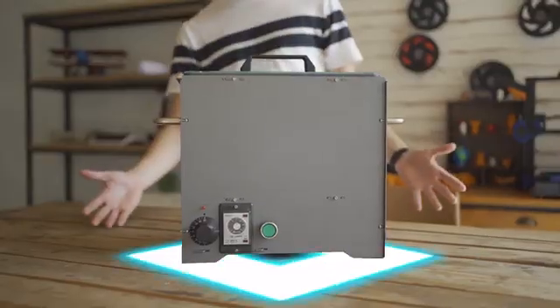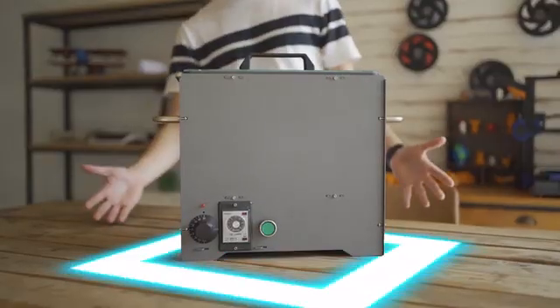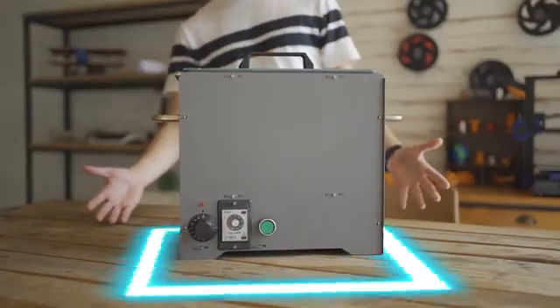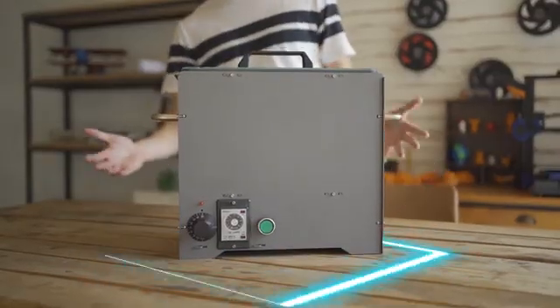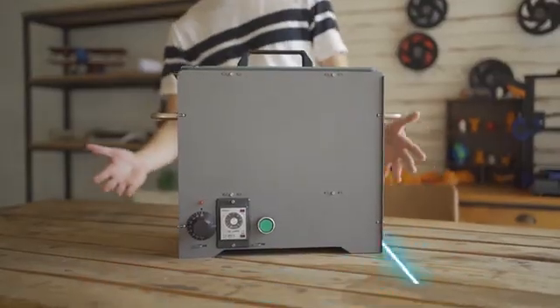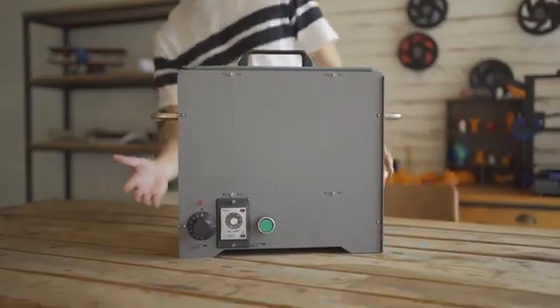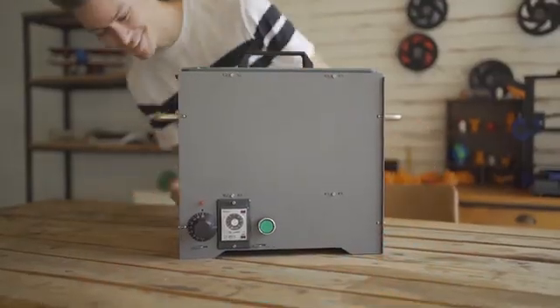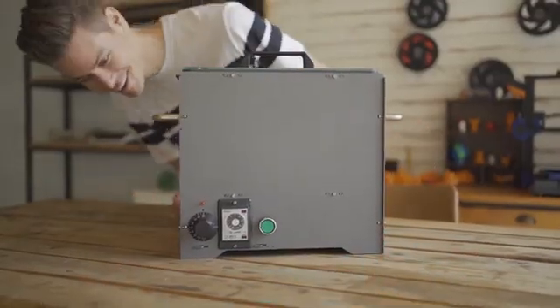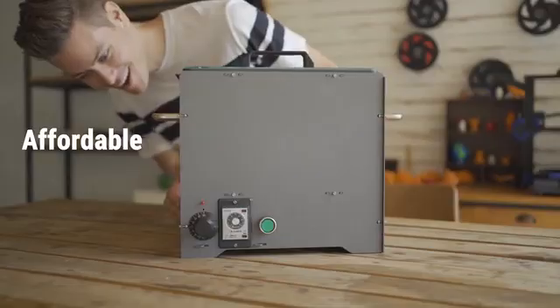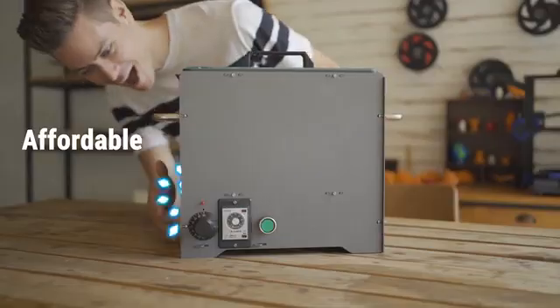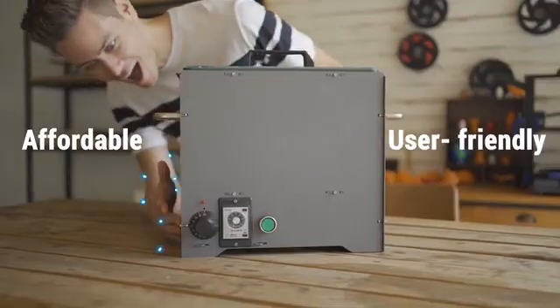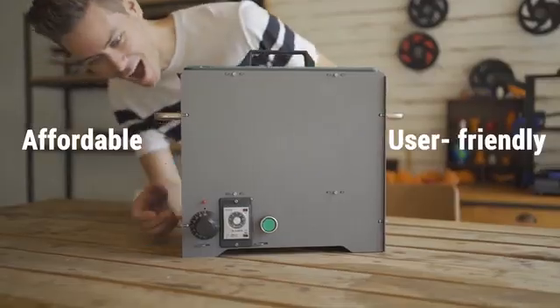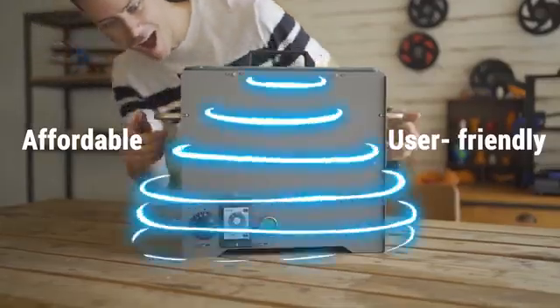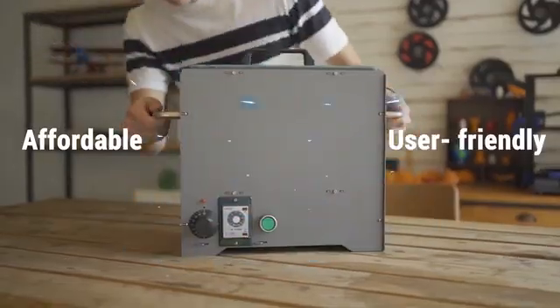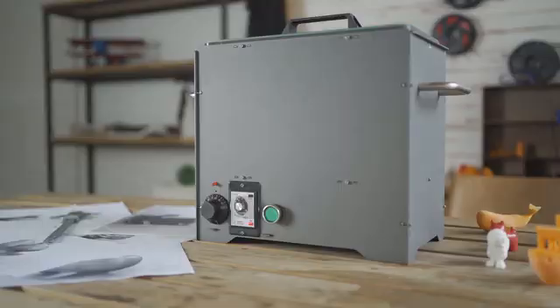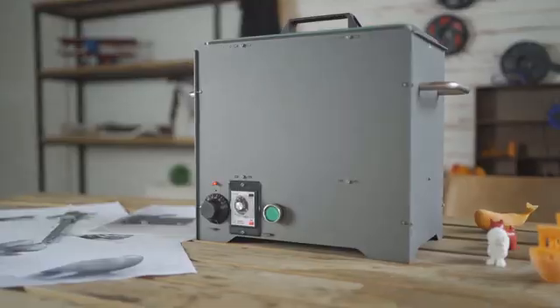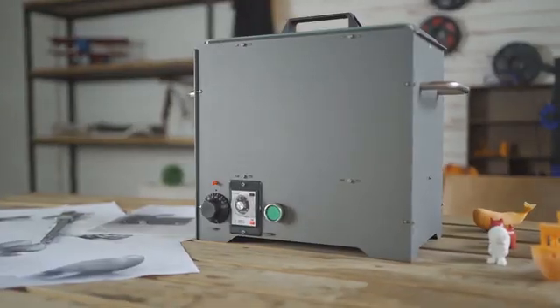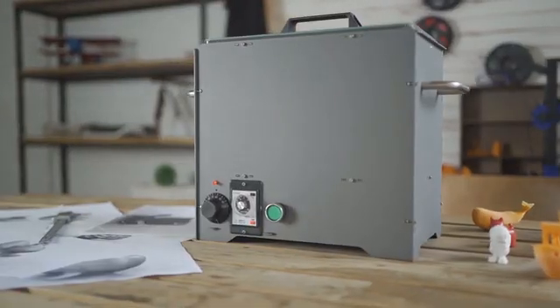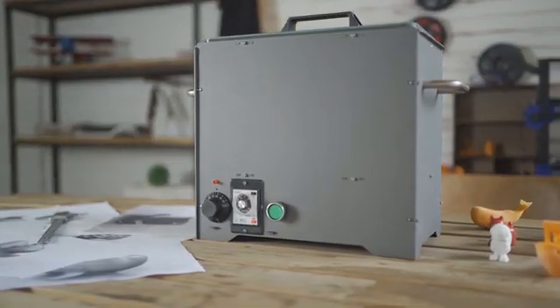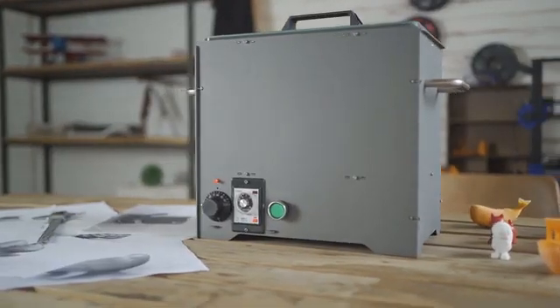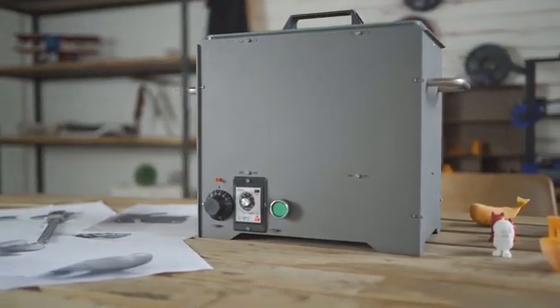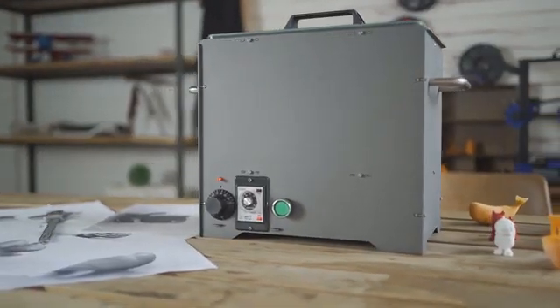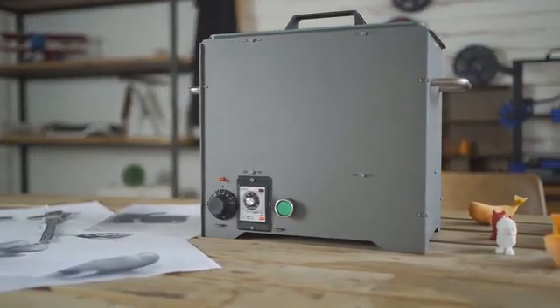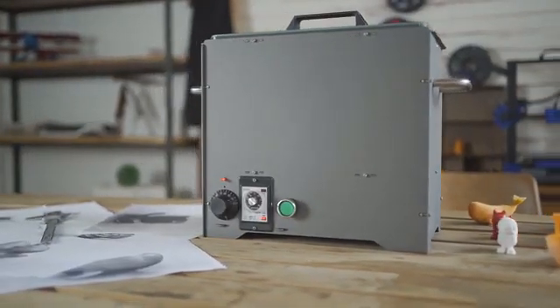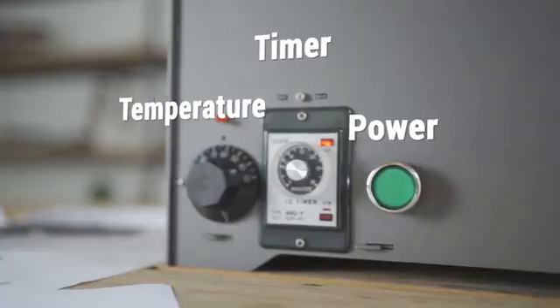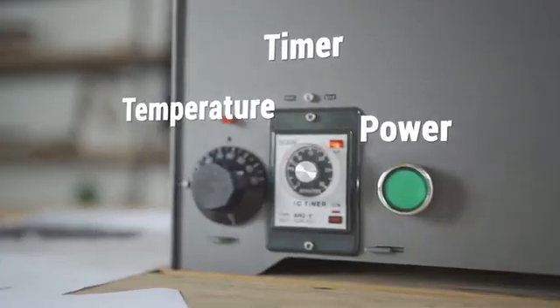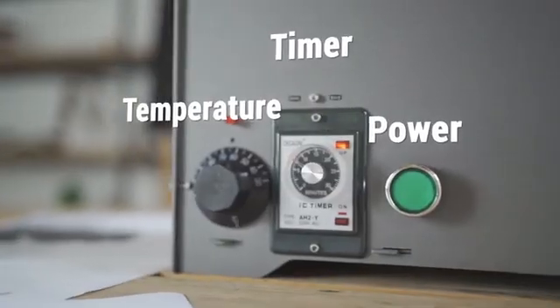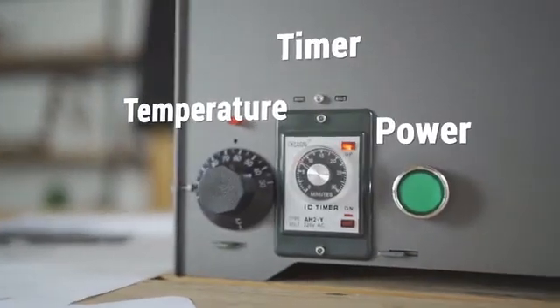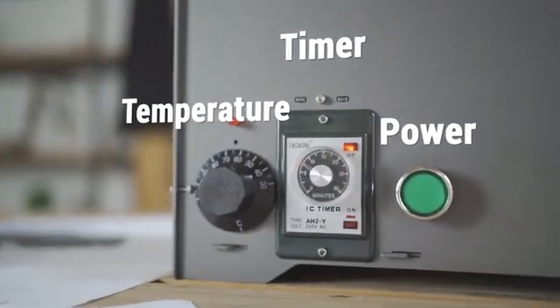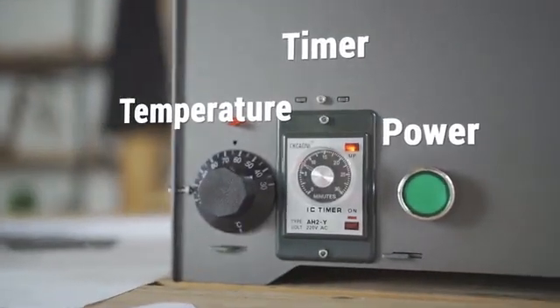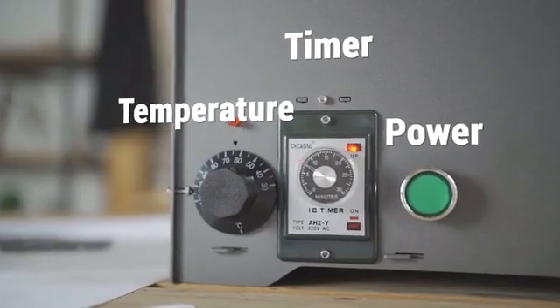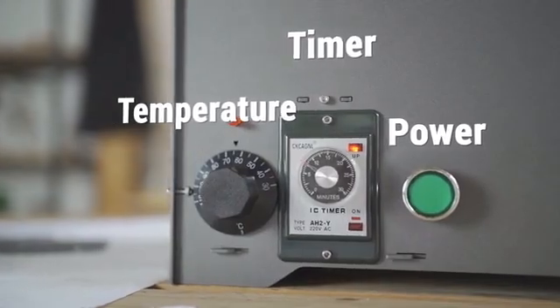PolySmoother is a user-friendly, affordable polishing tool. PolySmoother has power, time, and temperature controls for ease of use.